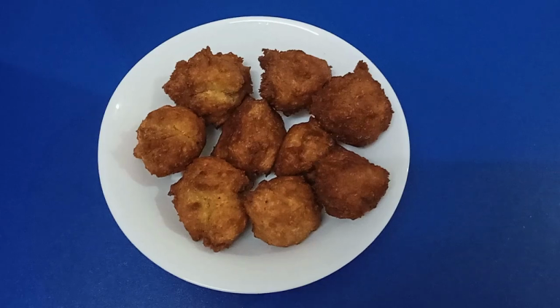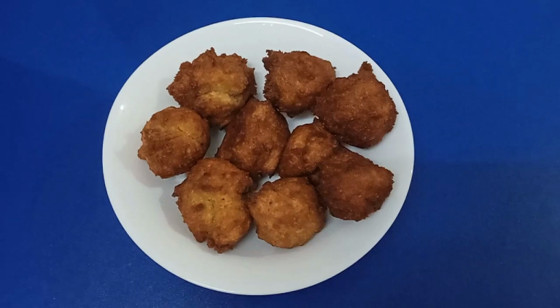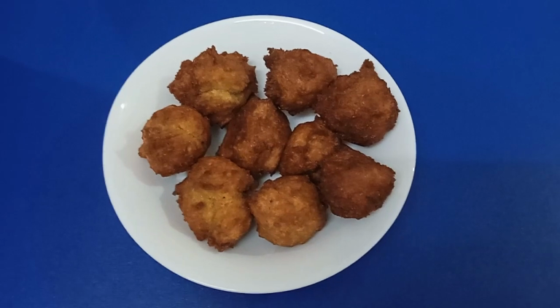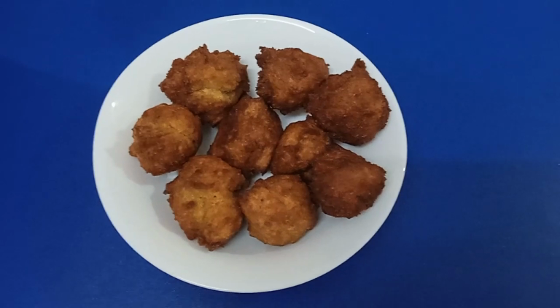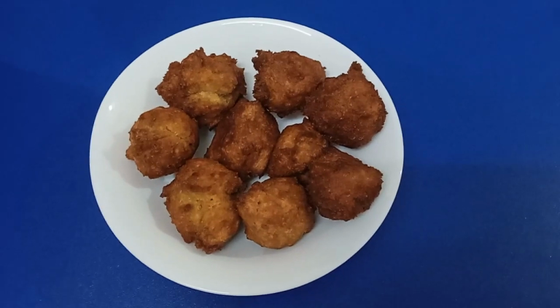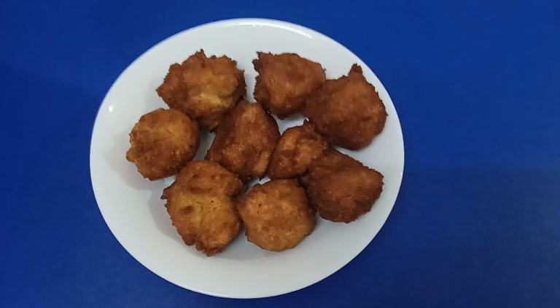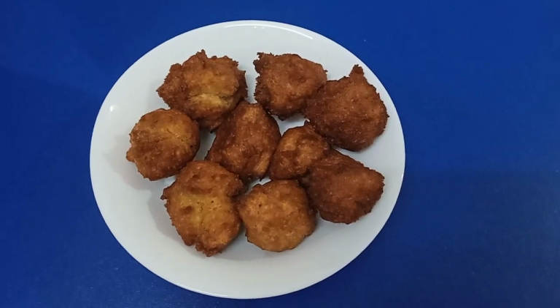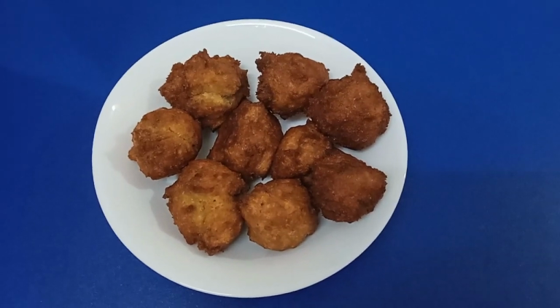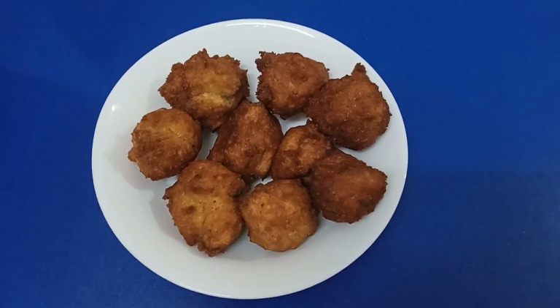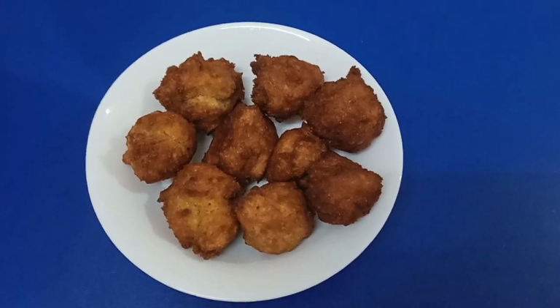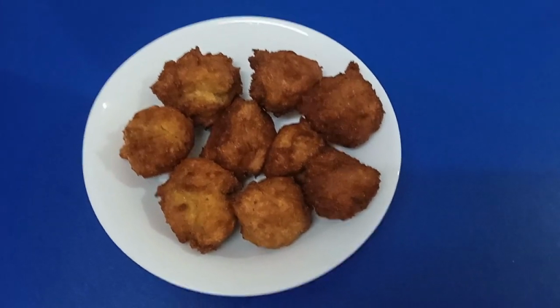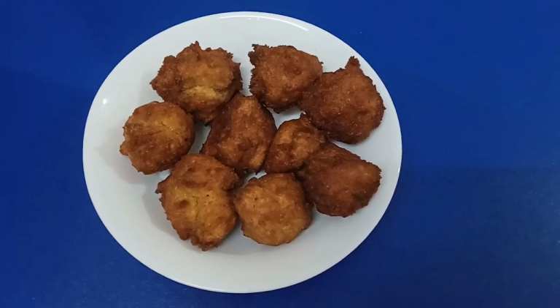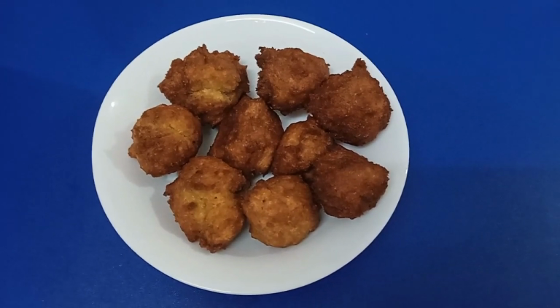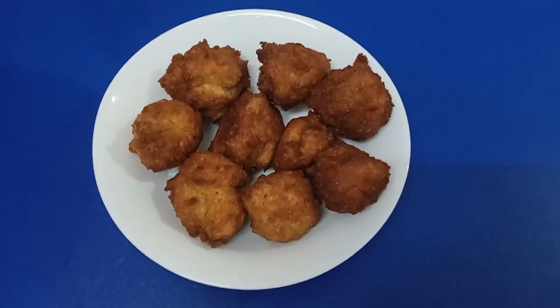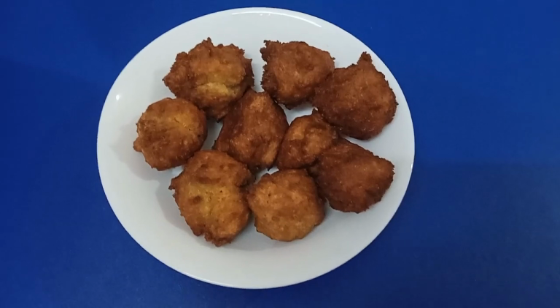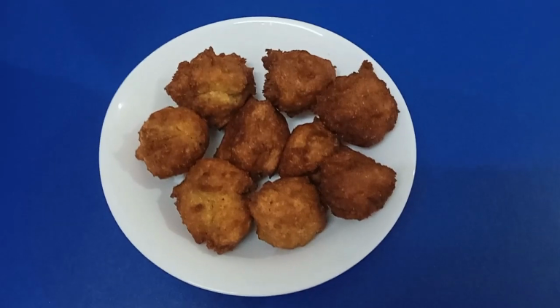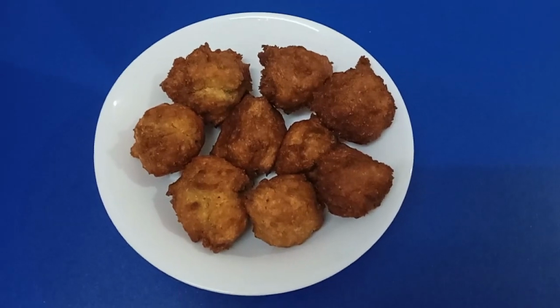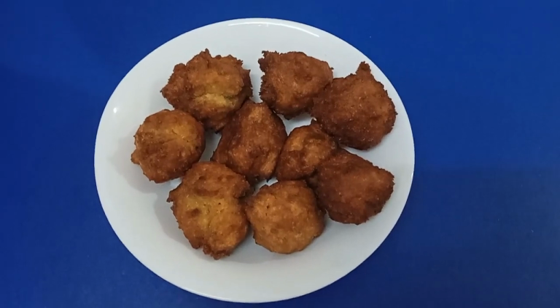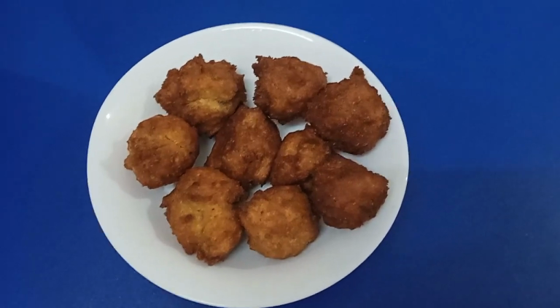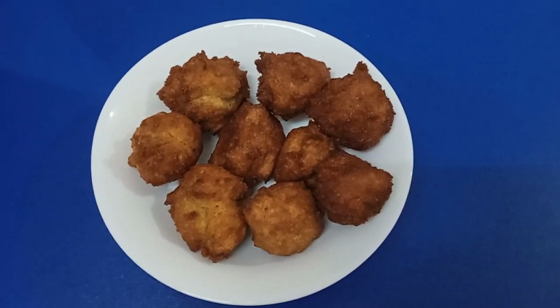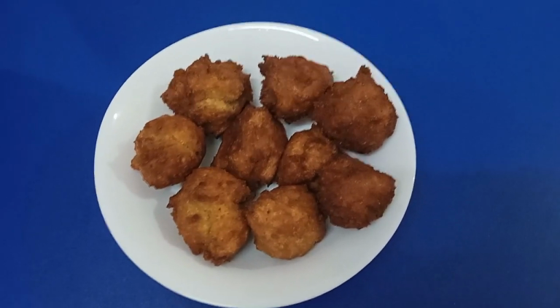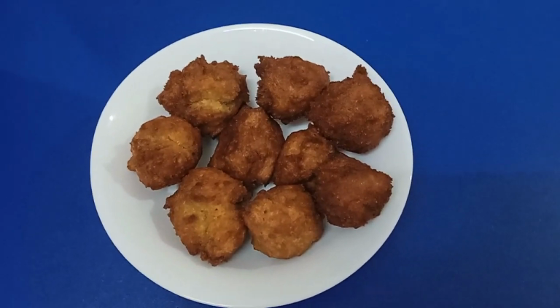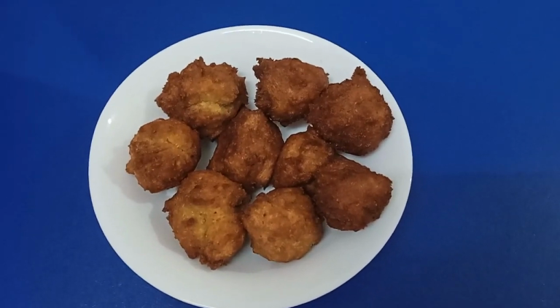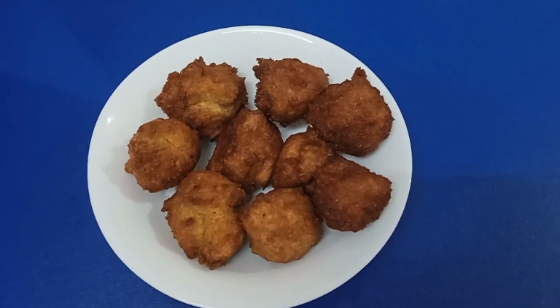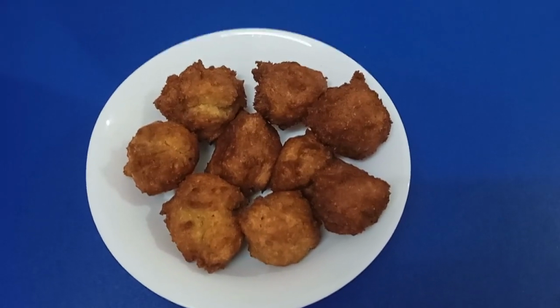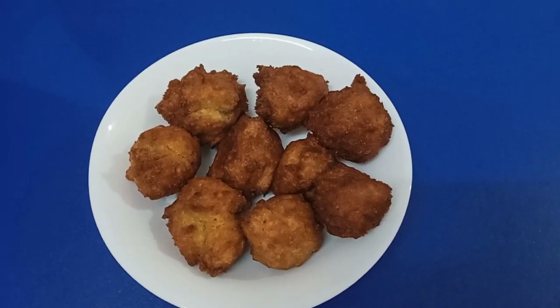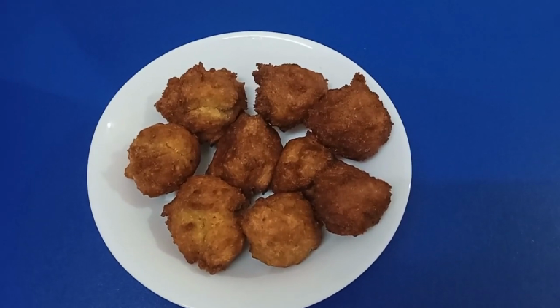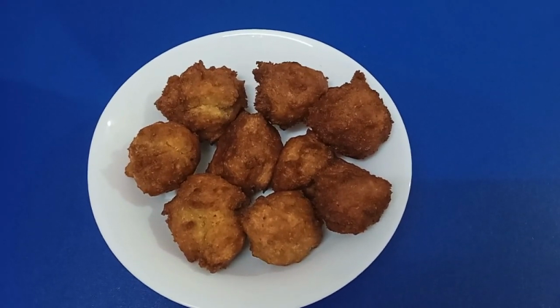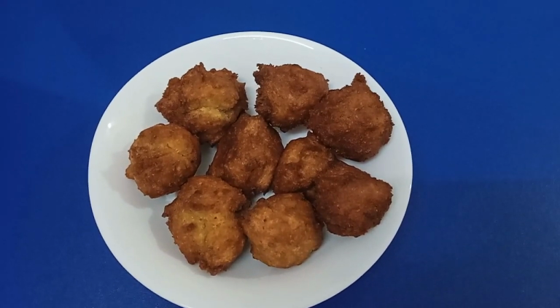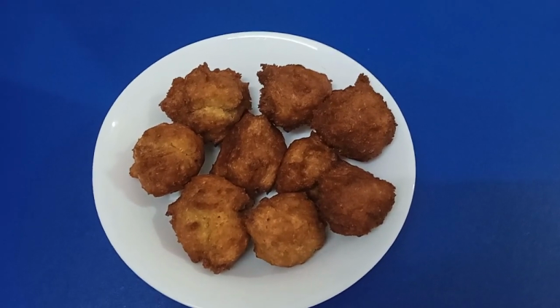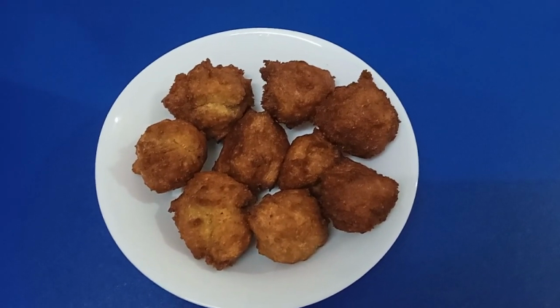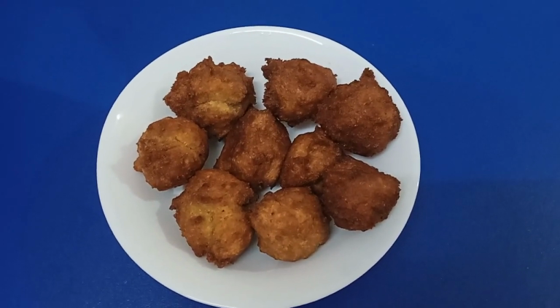Hello friends! Welcome to Pradipa's Kitchen. In our channel, we will see how you do this.